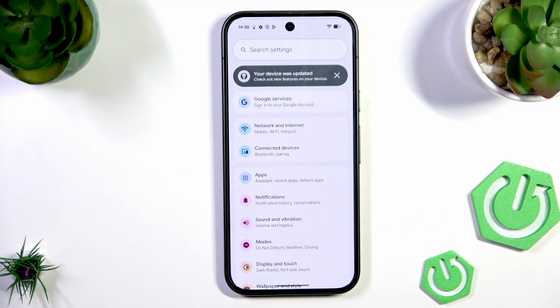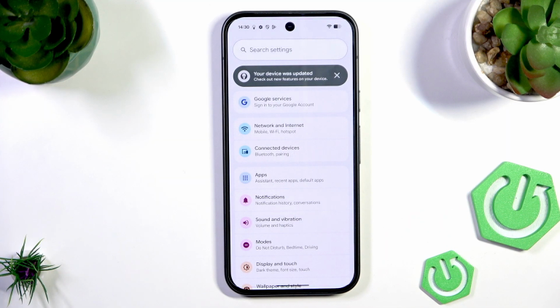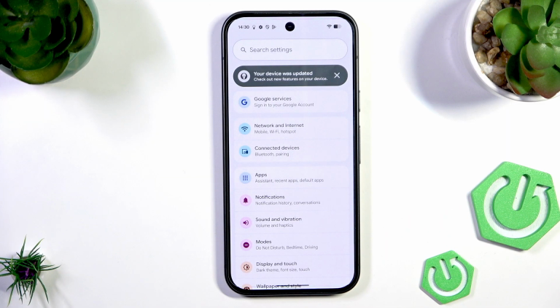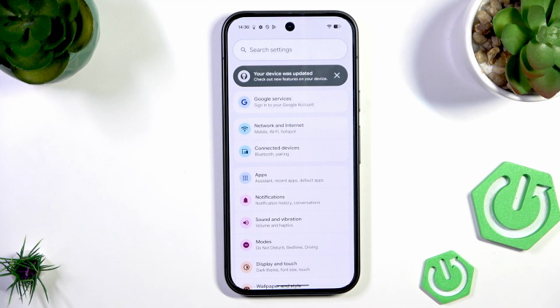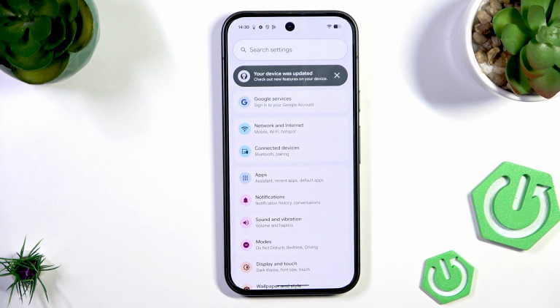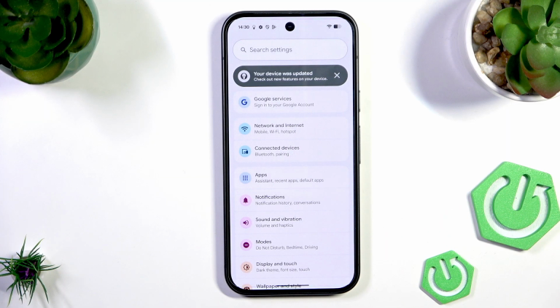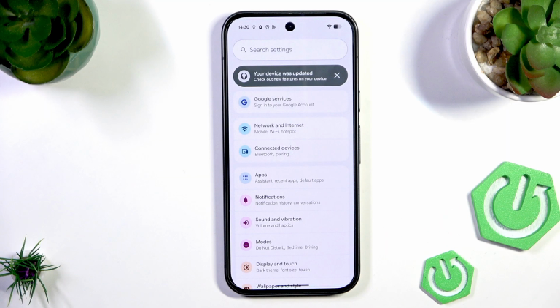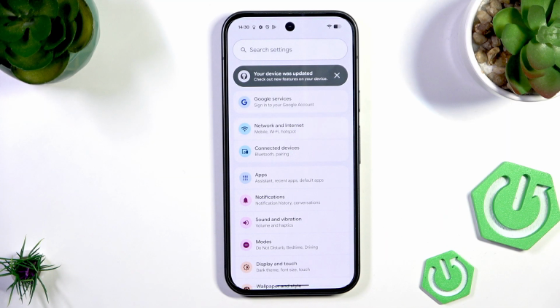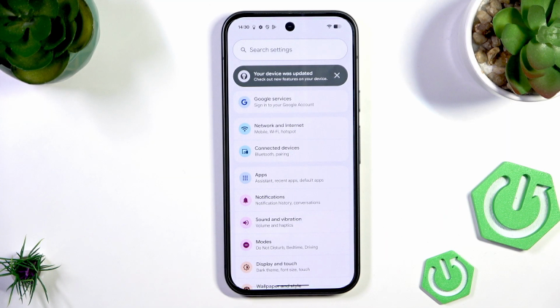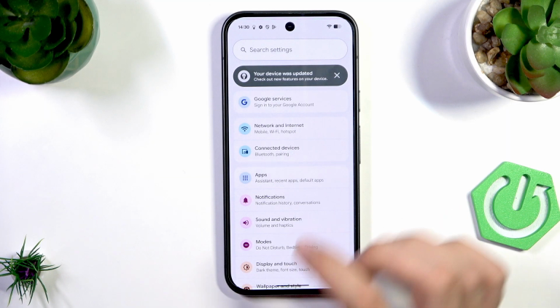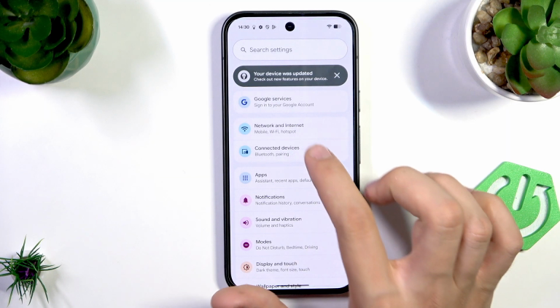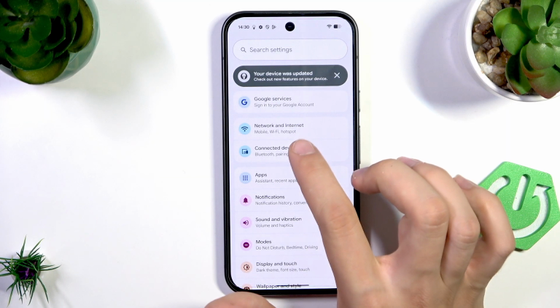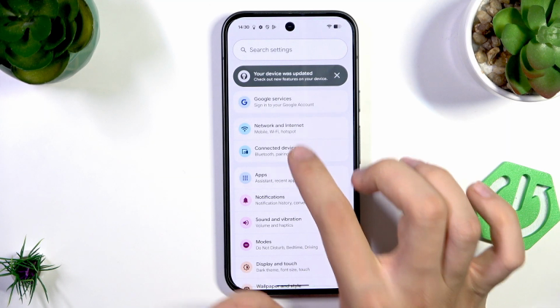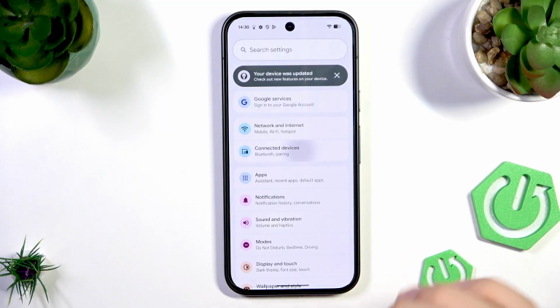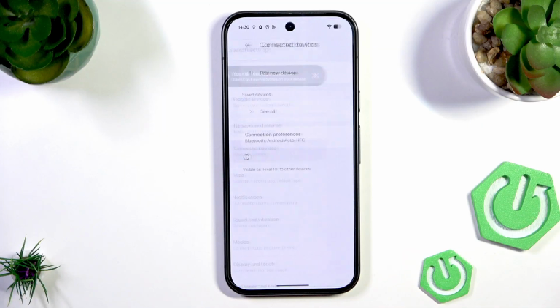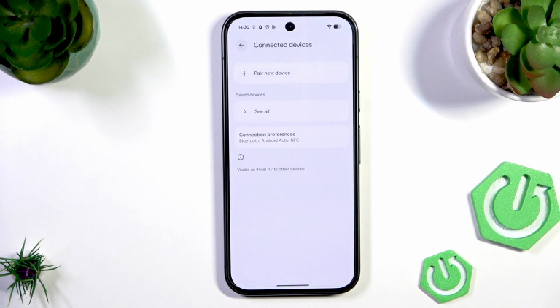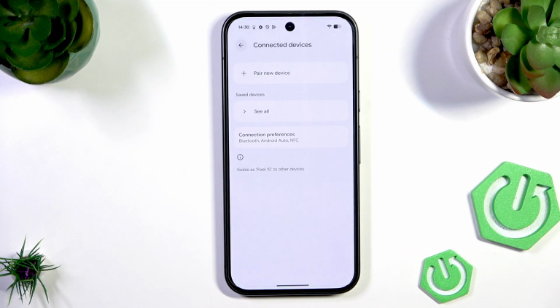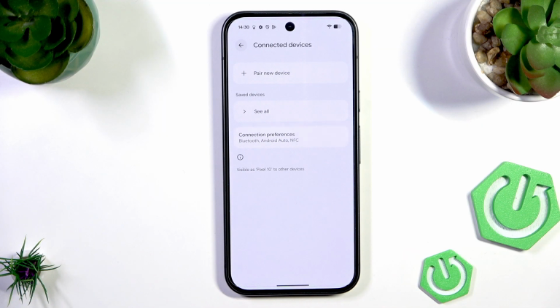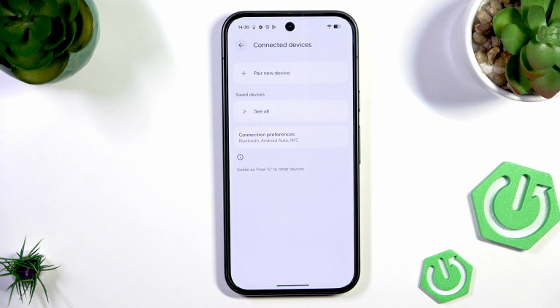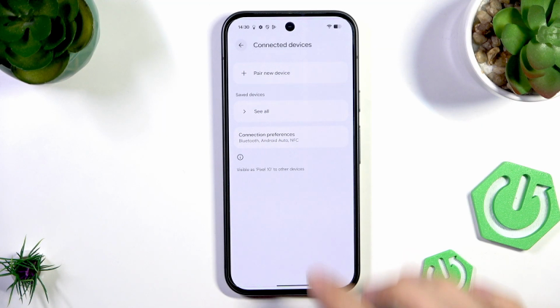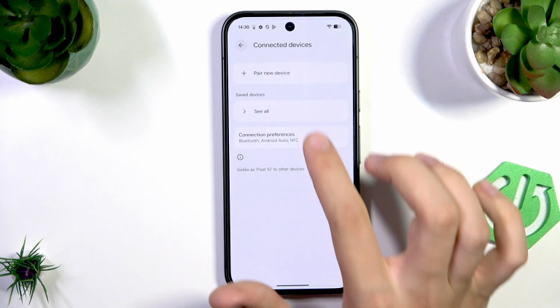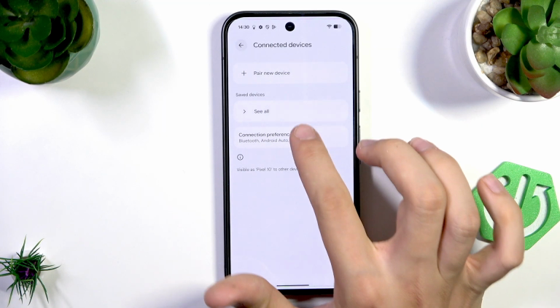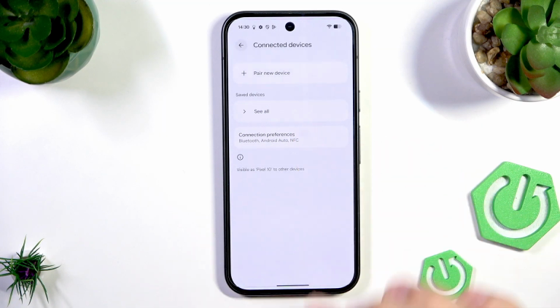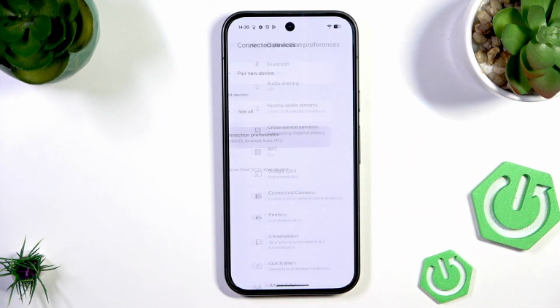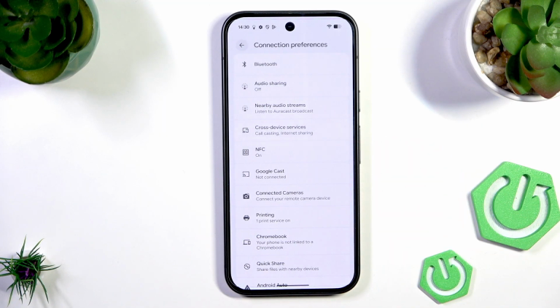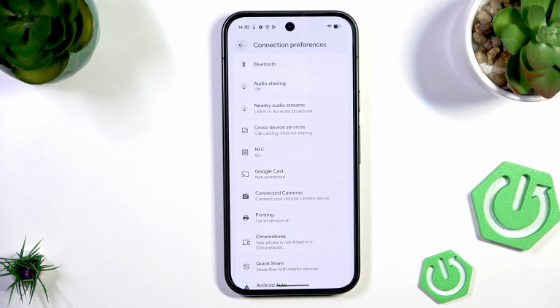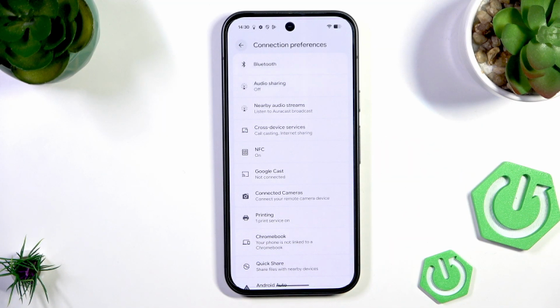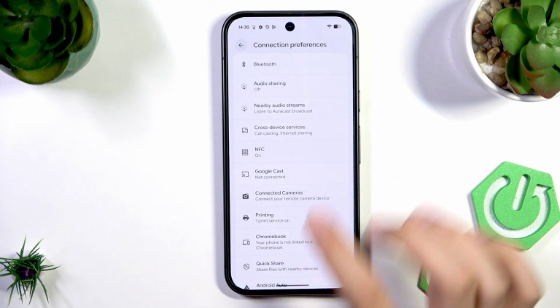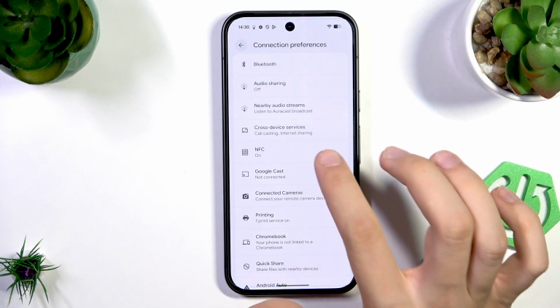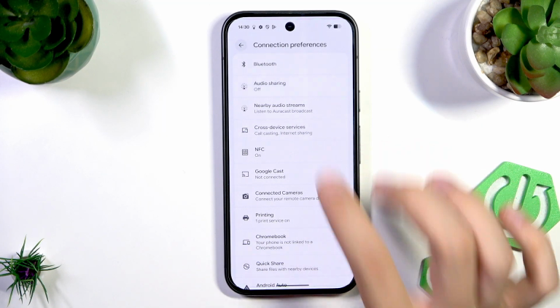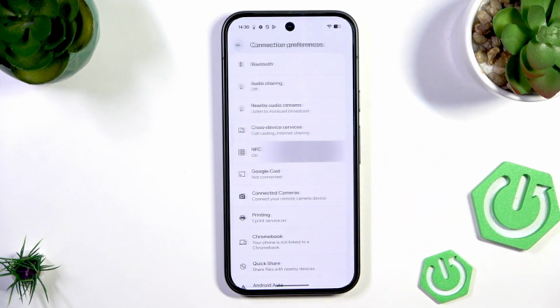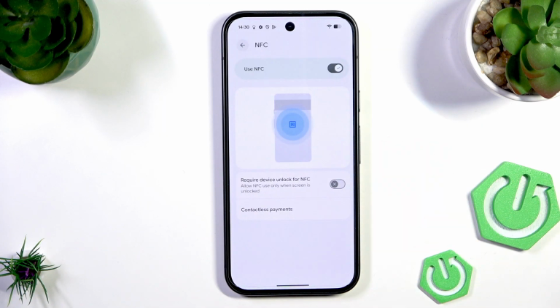So instead, go to Settings, then Connected Devices, then Connection Preferences, and tap NFC.